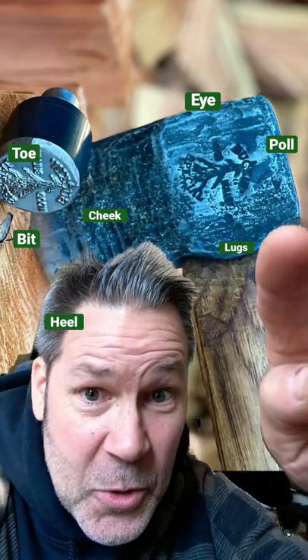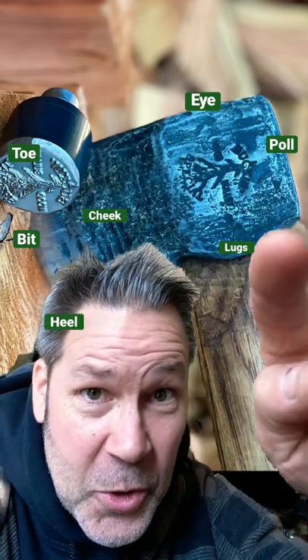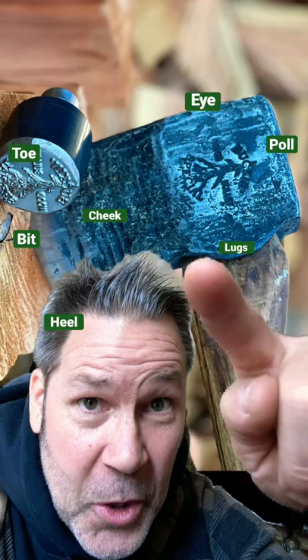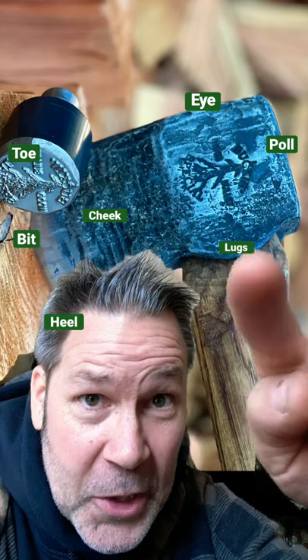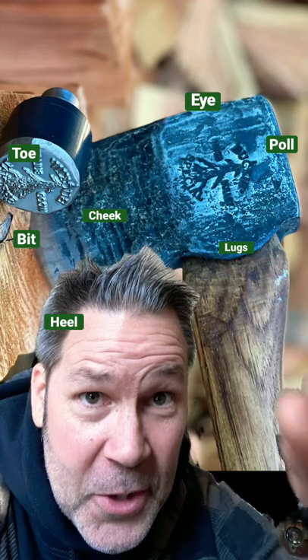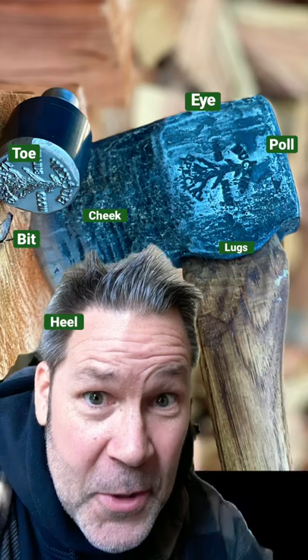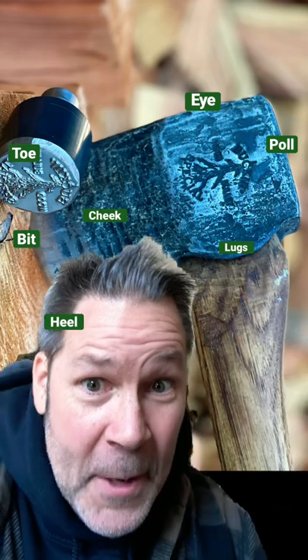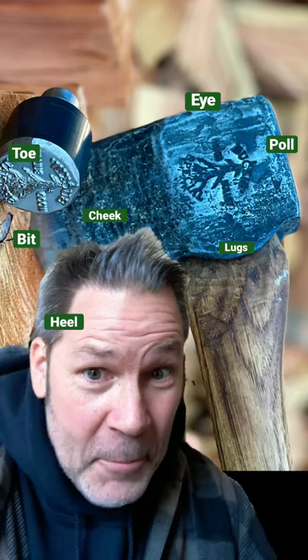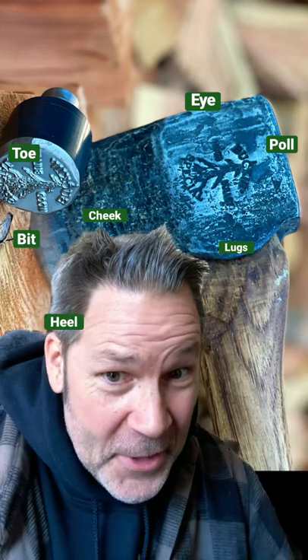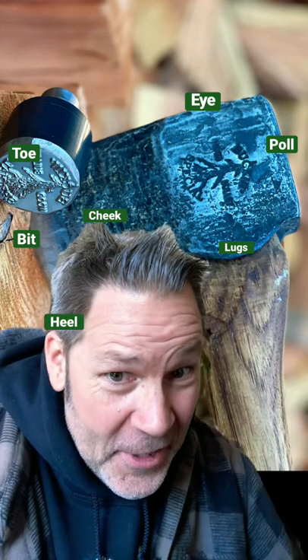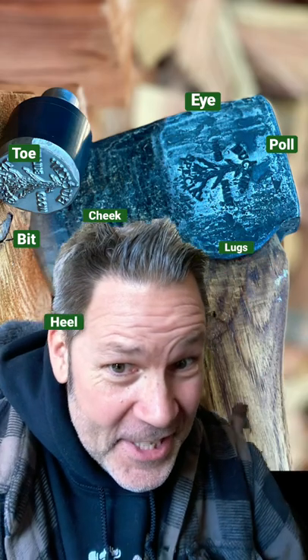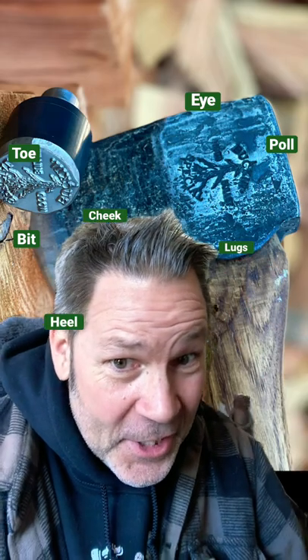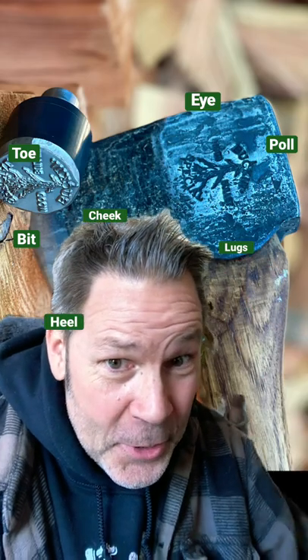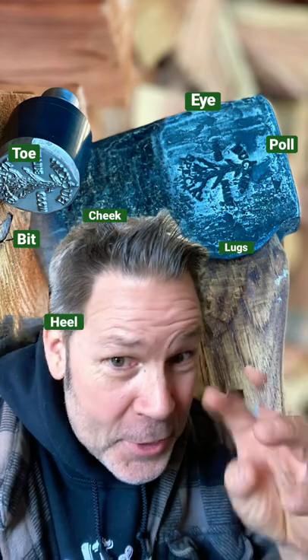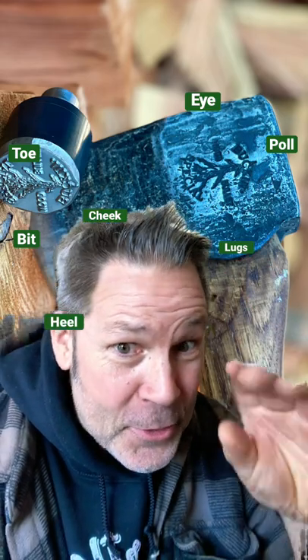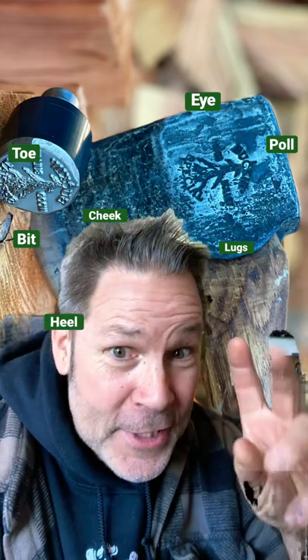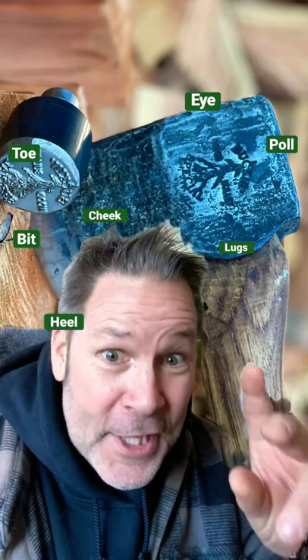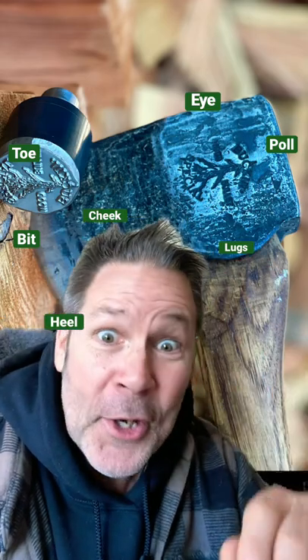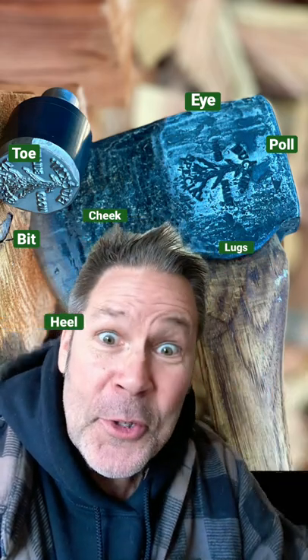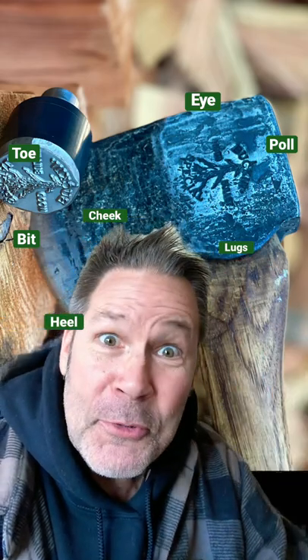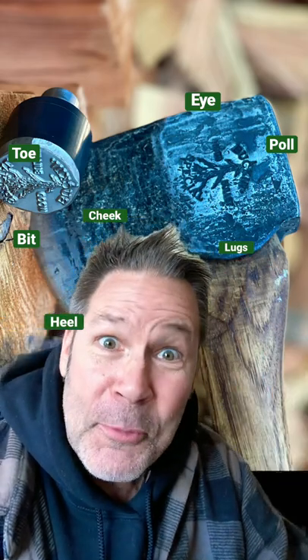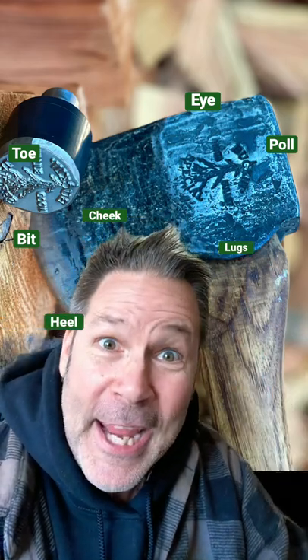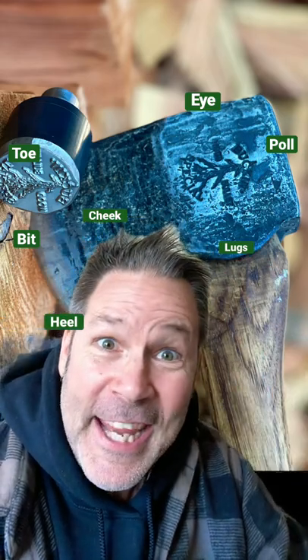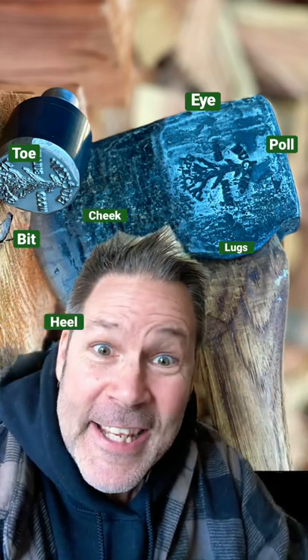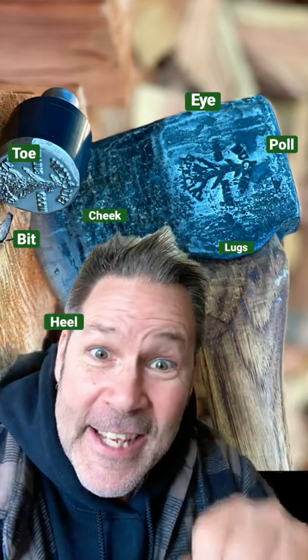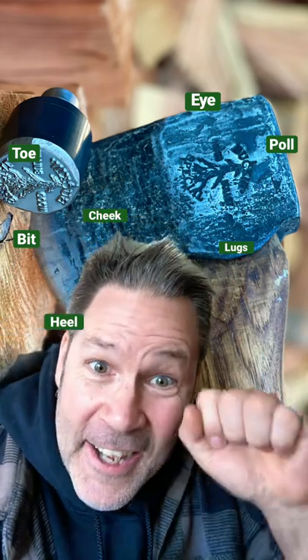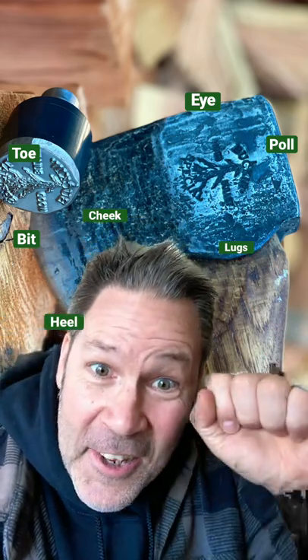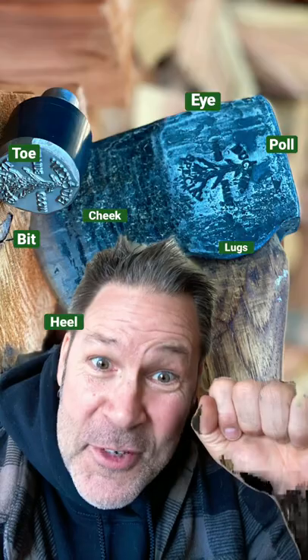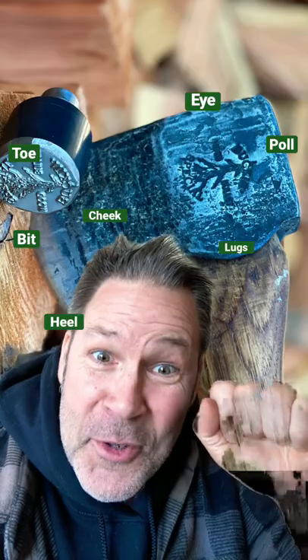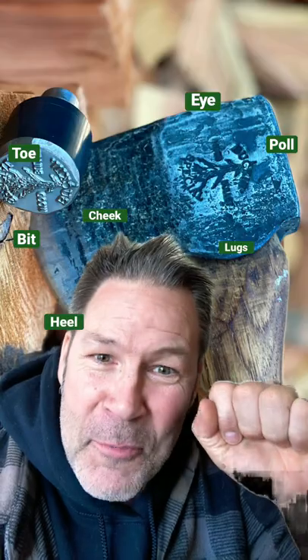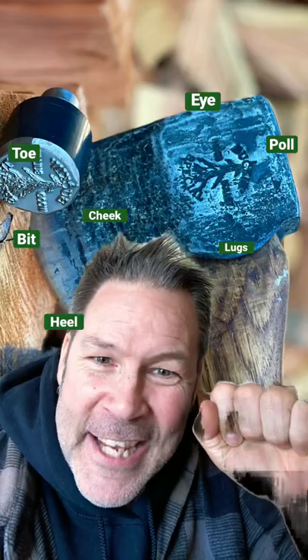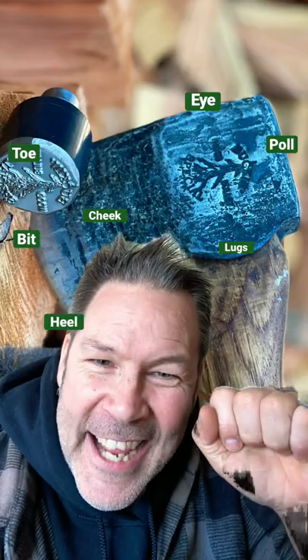These little suckers are called lugs. Pretty crazy what you can do with this crazy thing on YouTube. Hey, I love you all — be kind.